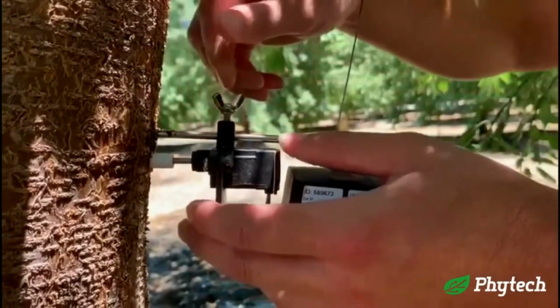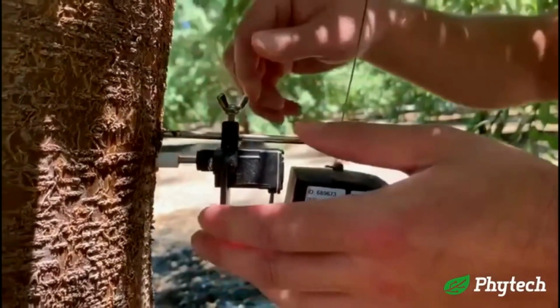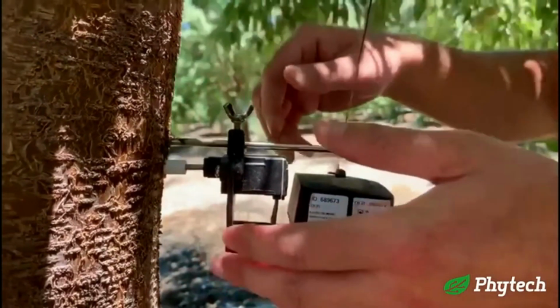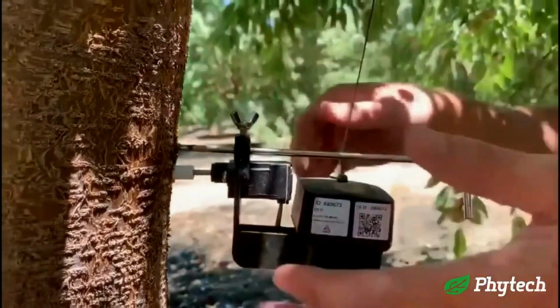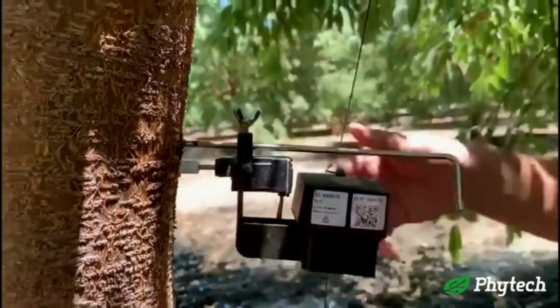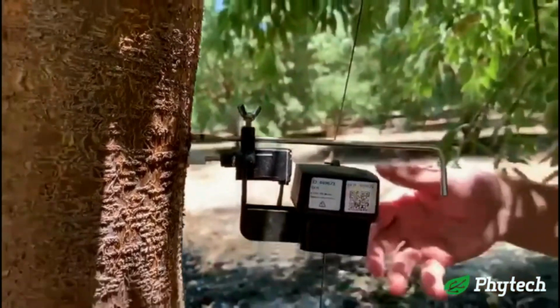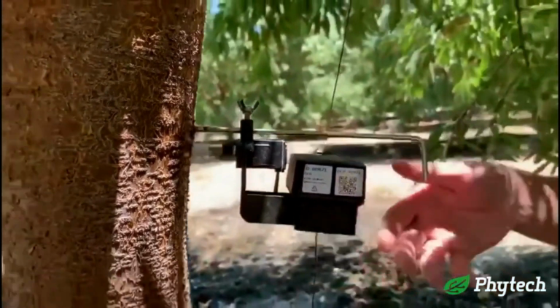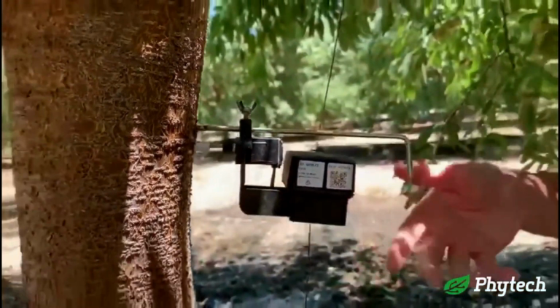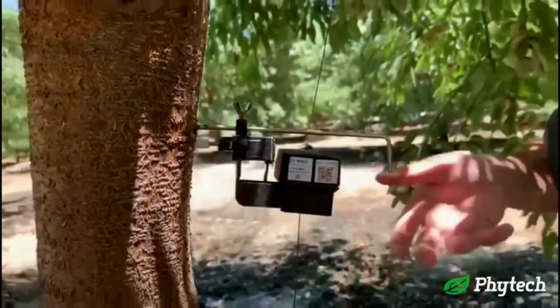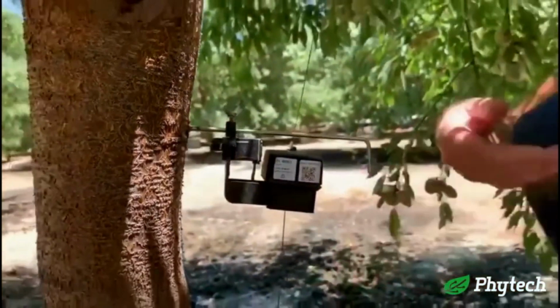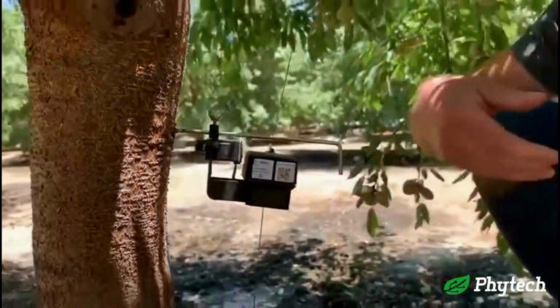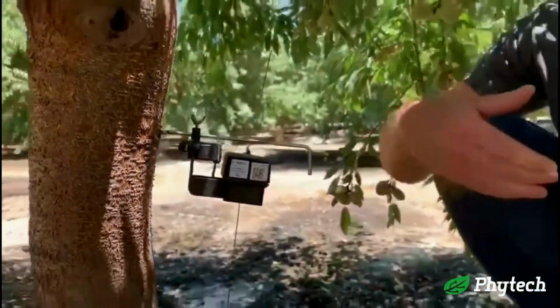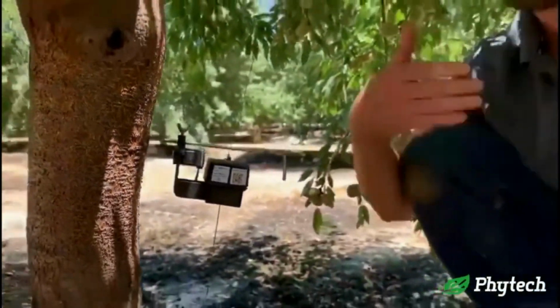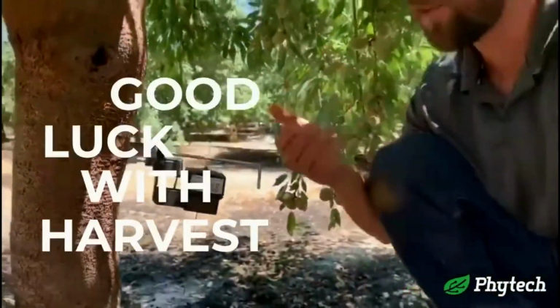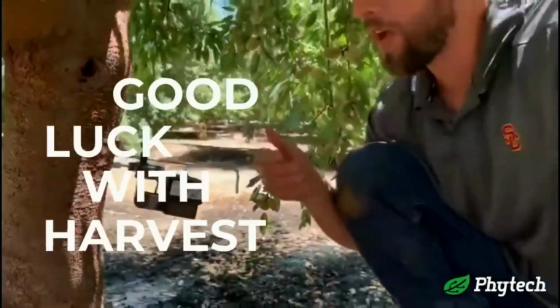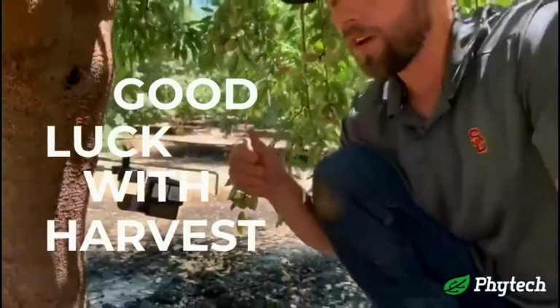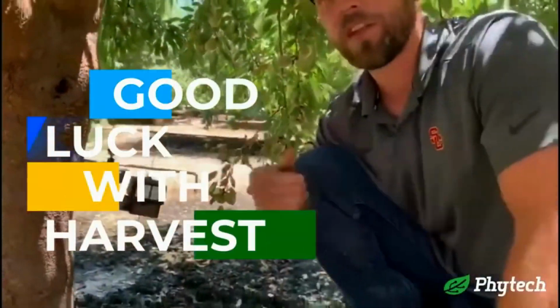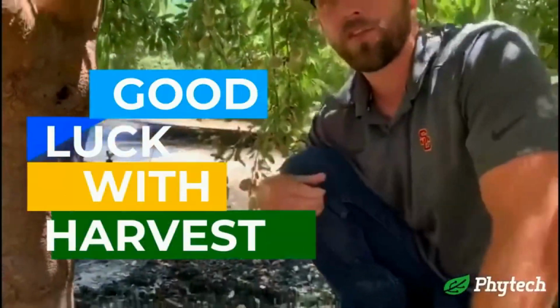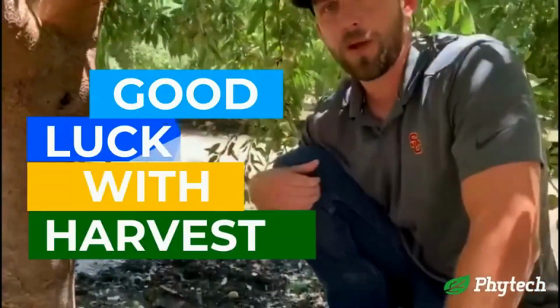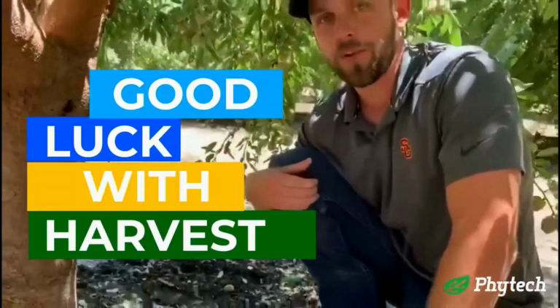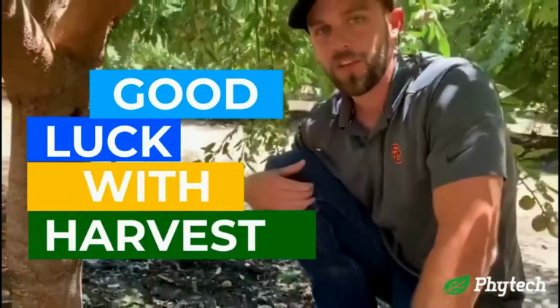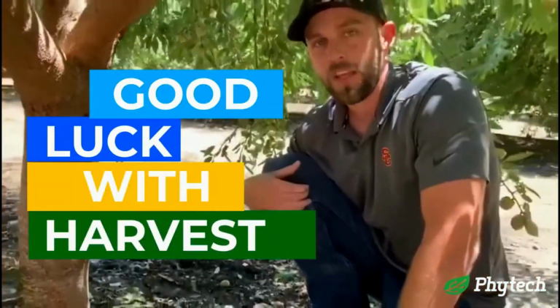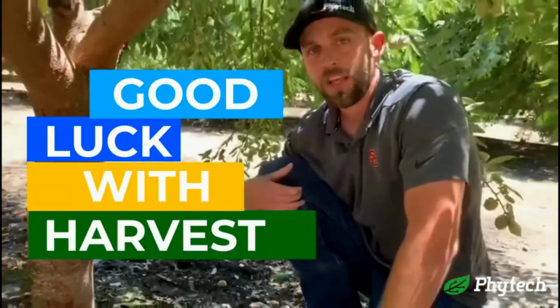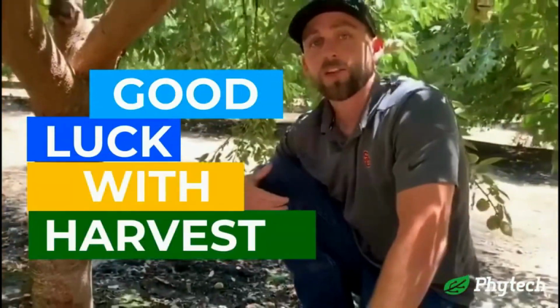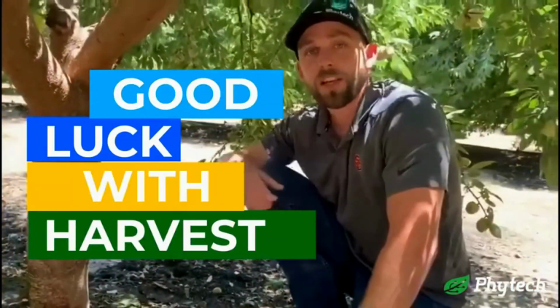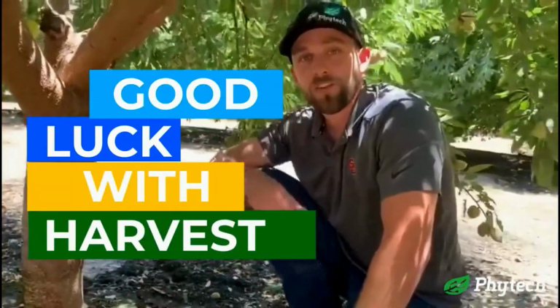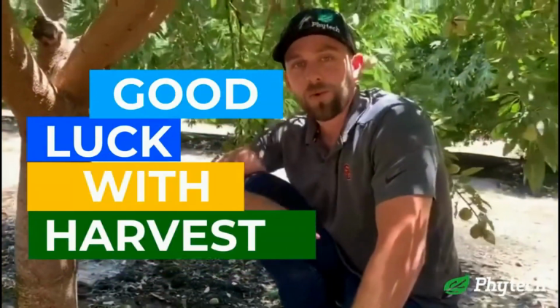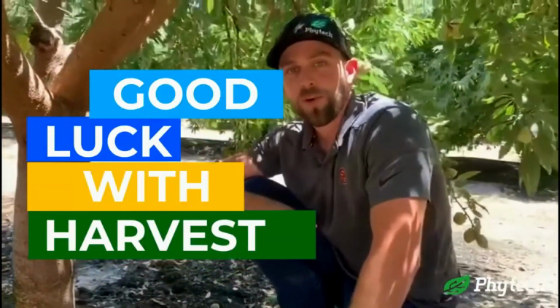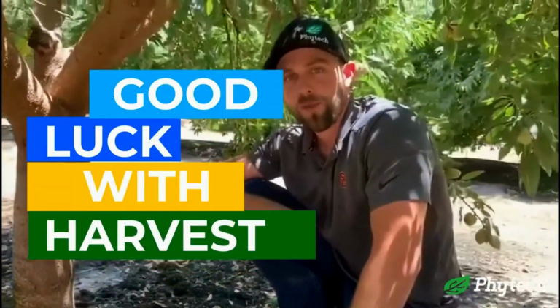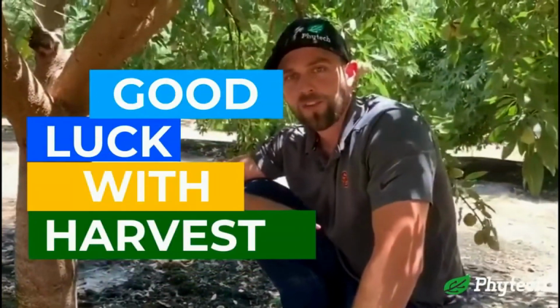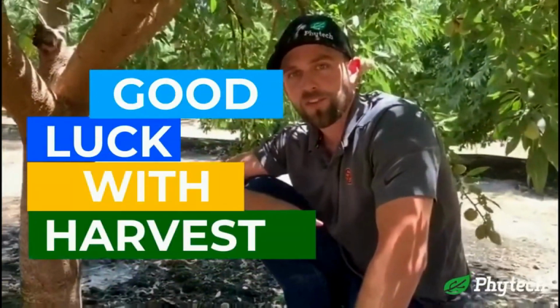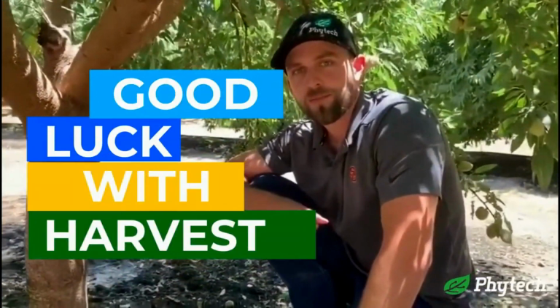So that's how you locate, take off, and place back on the dendrometers. Good luck everyone with harvest this year.